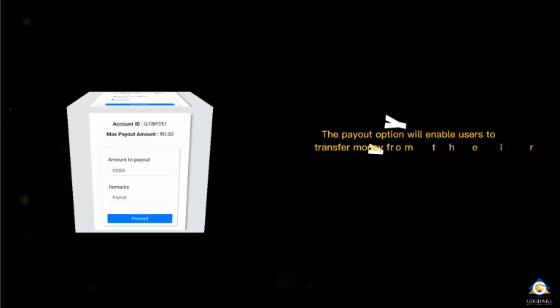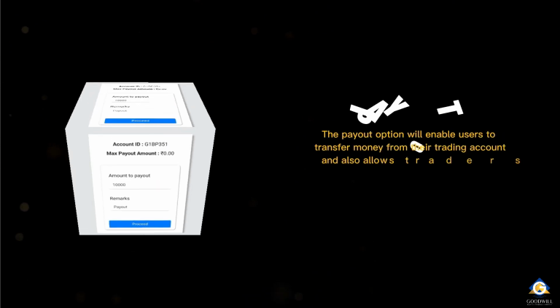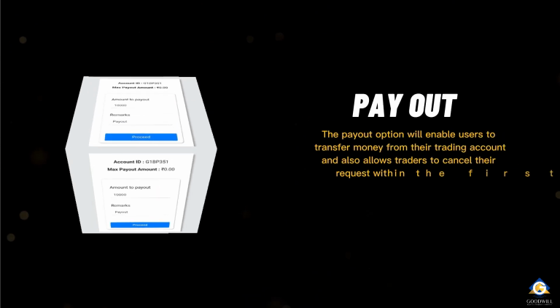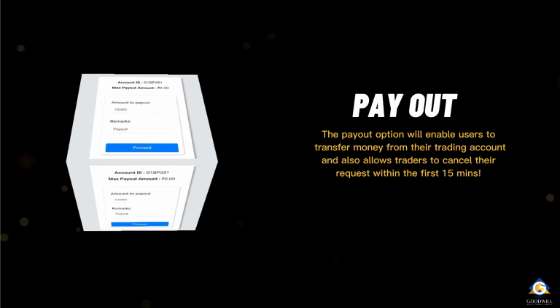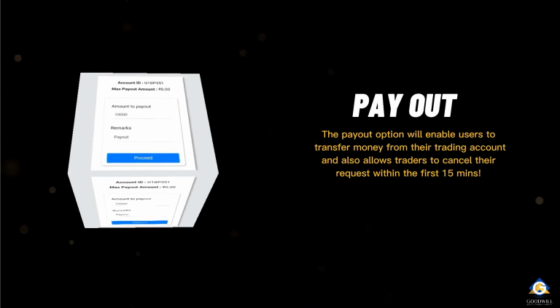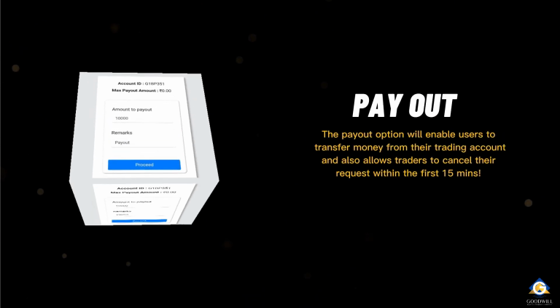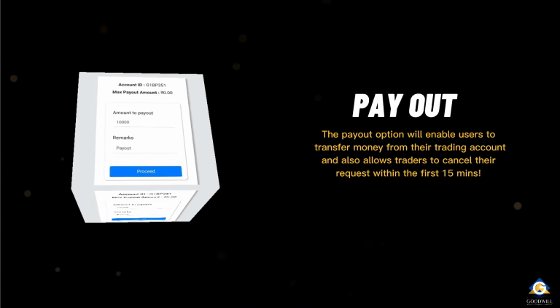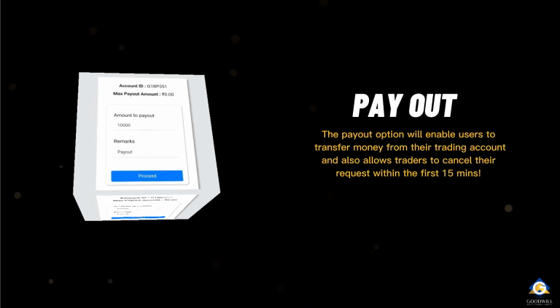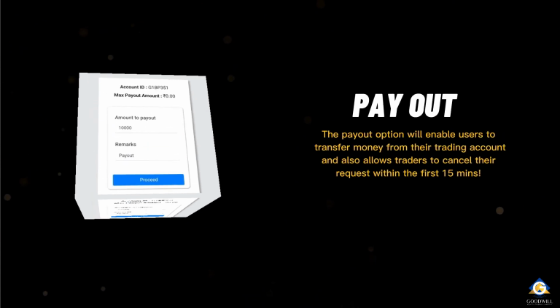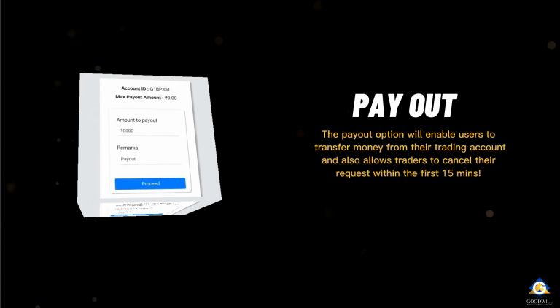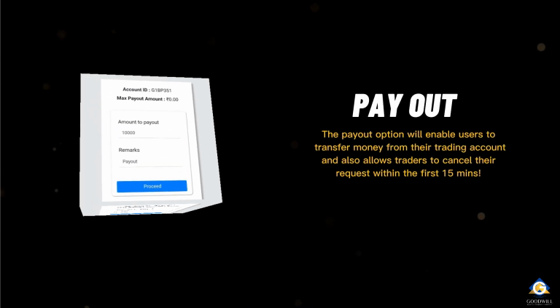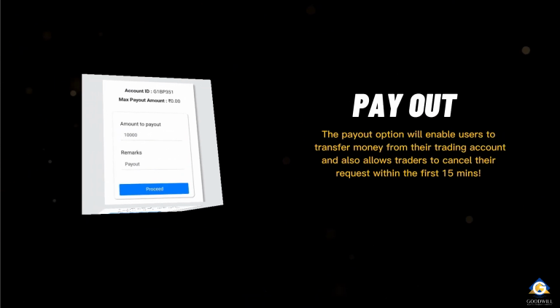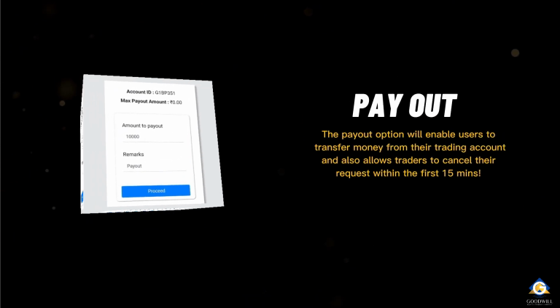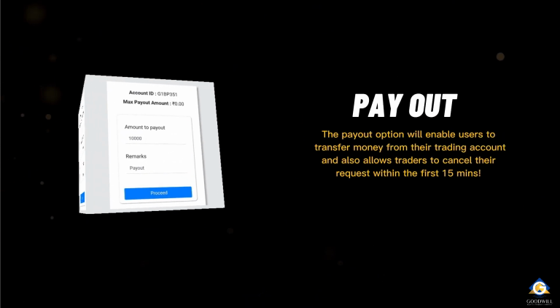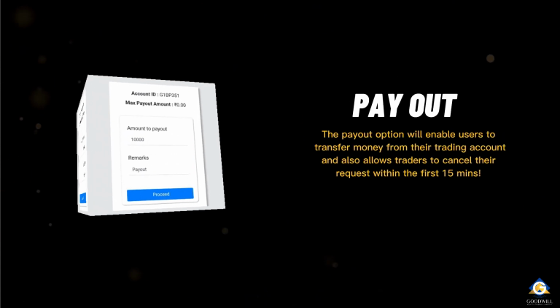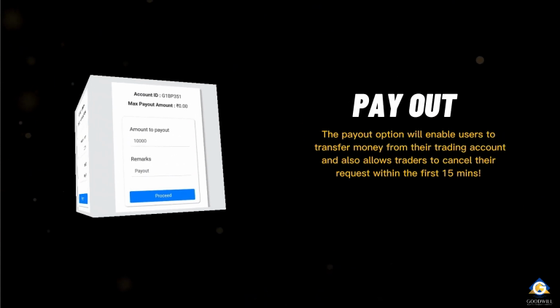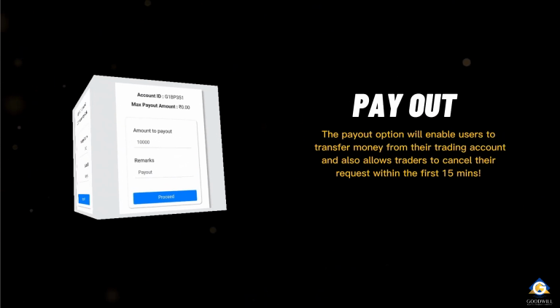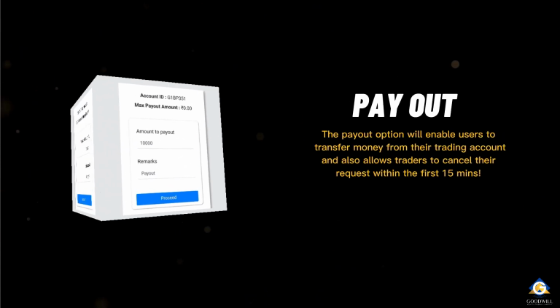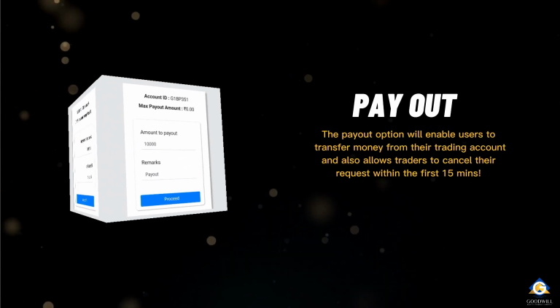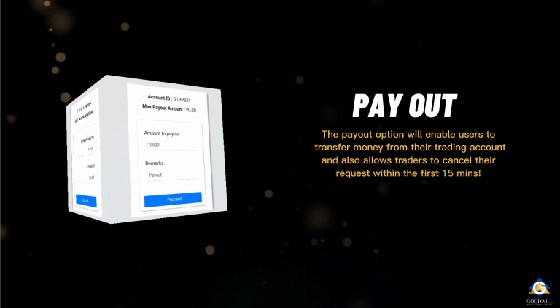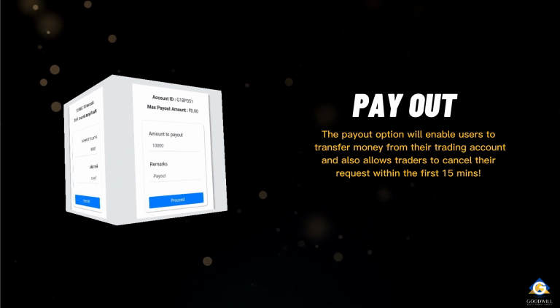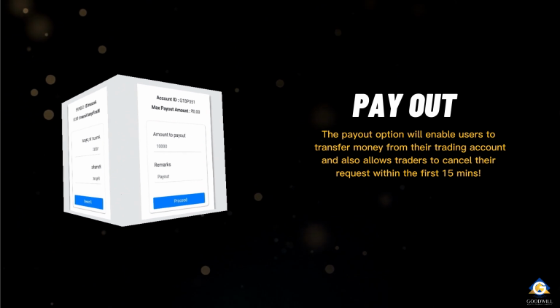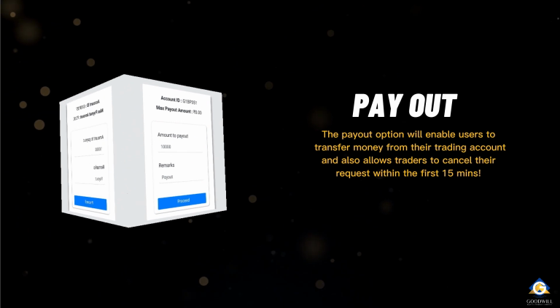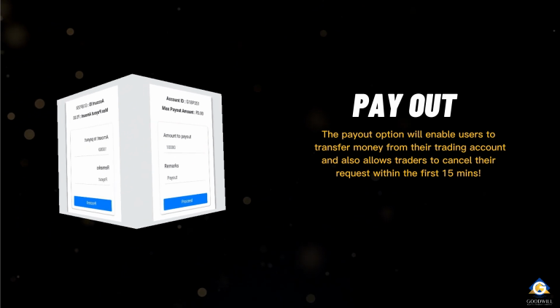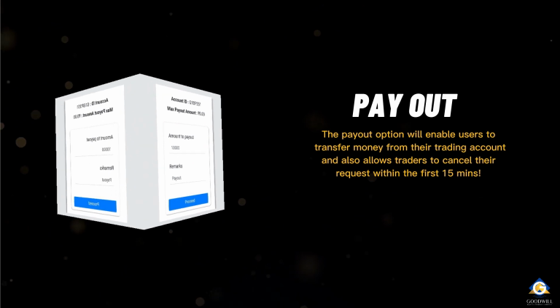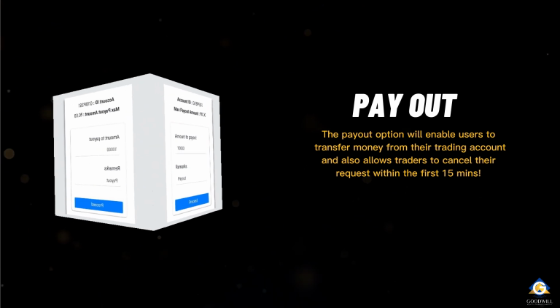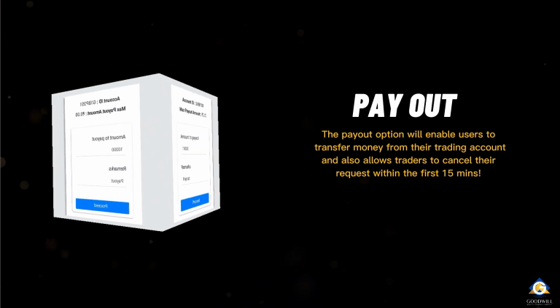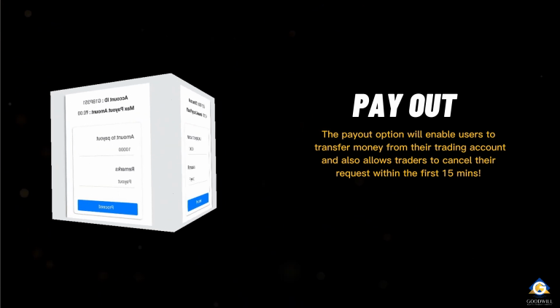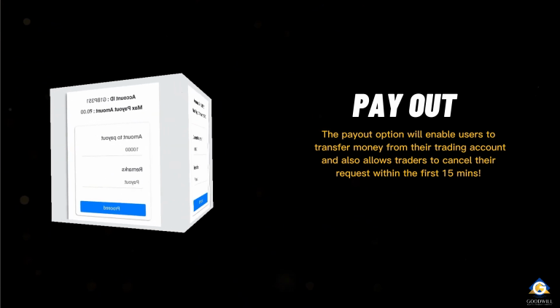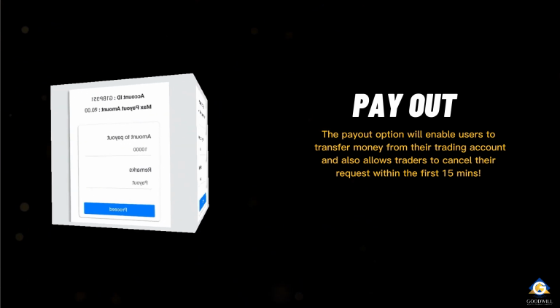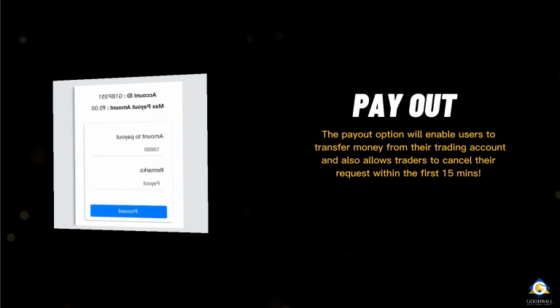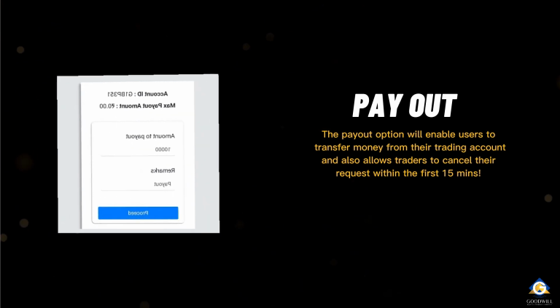The payout option will enable users to transfer money from their trading account, and also allows traders to cancel their request within the first 15 minutes.